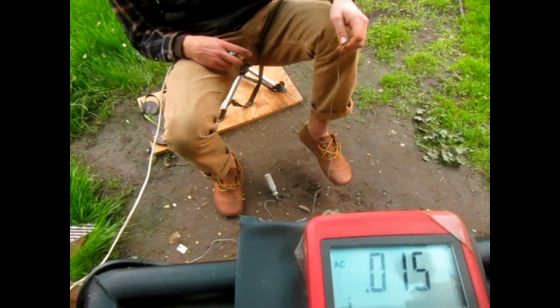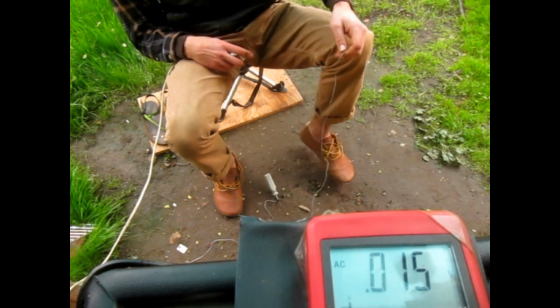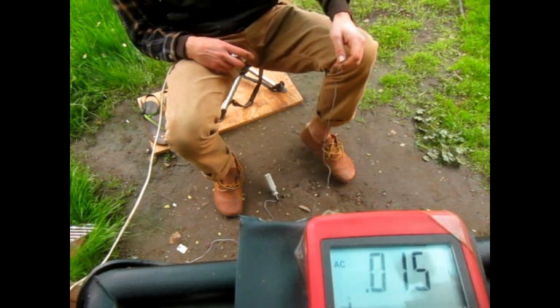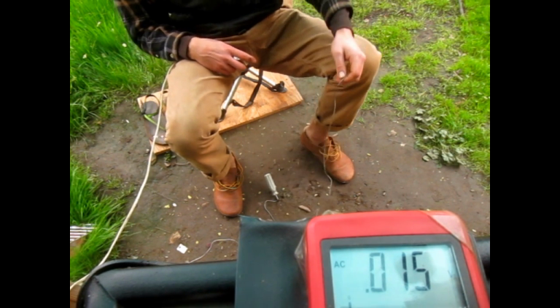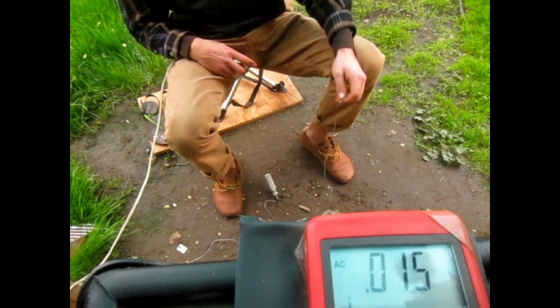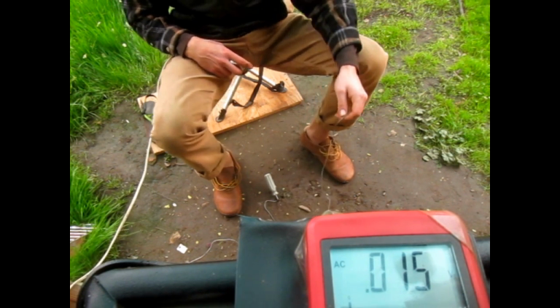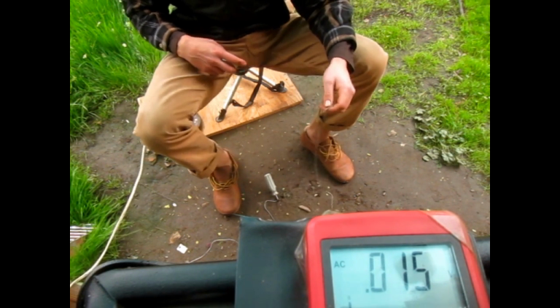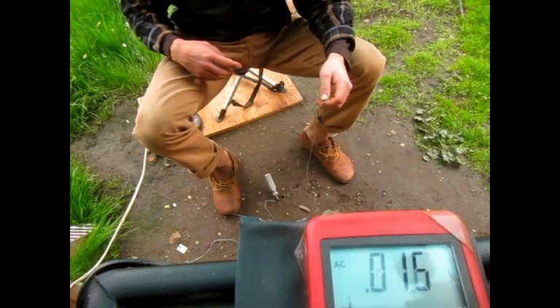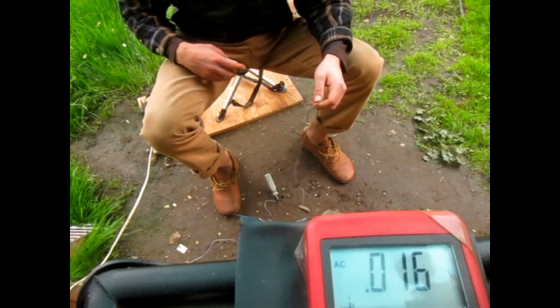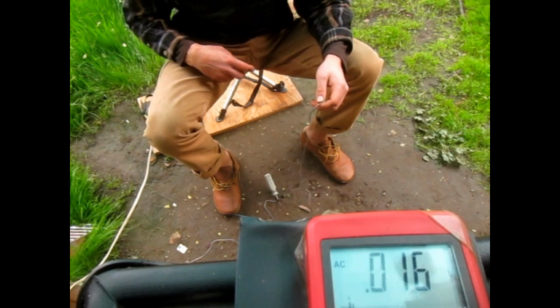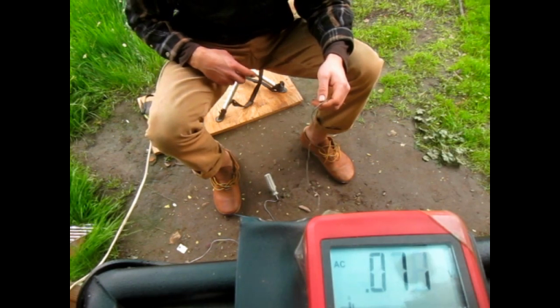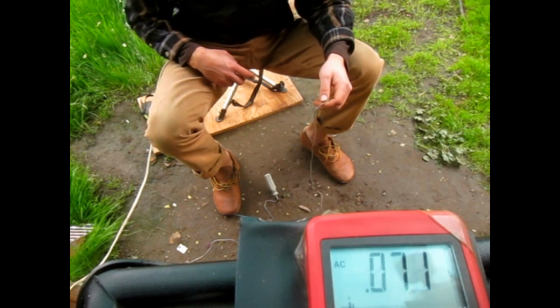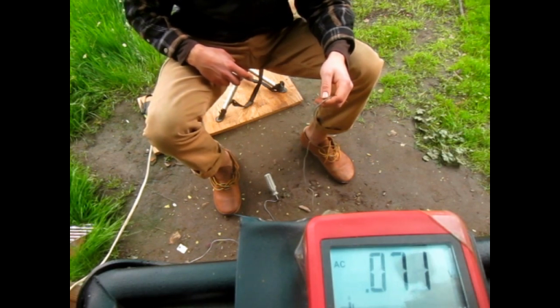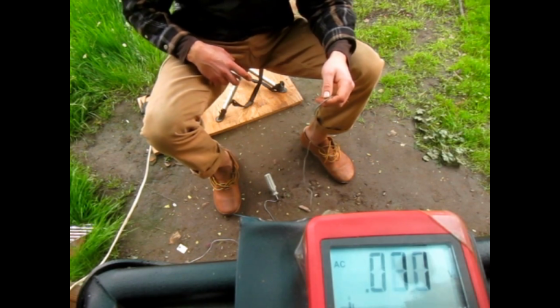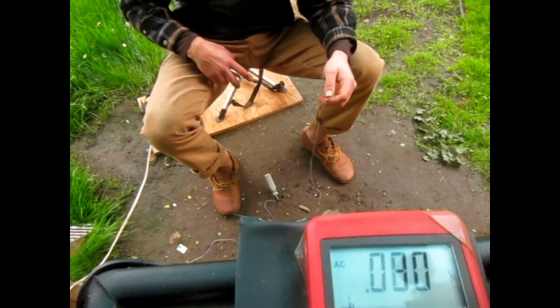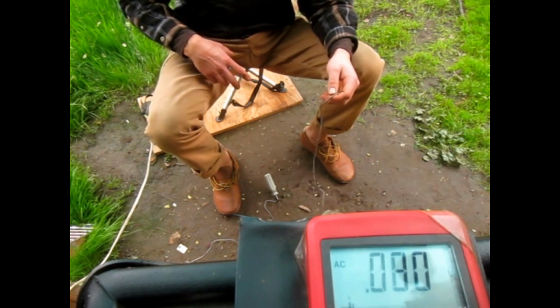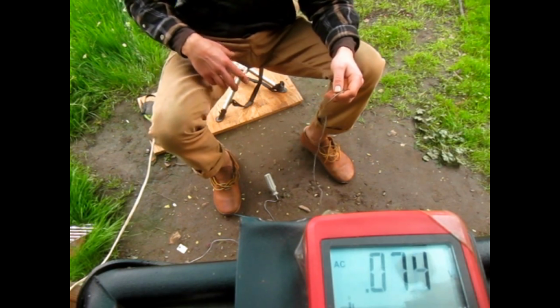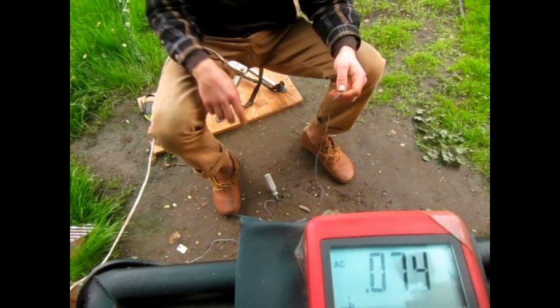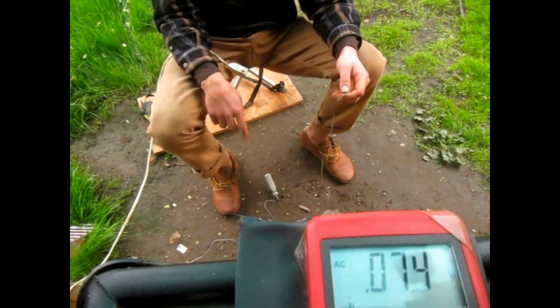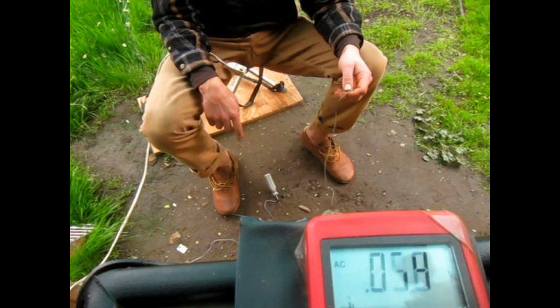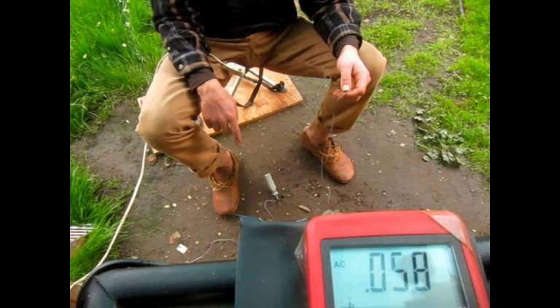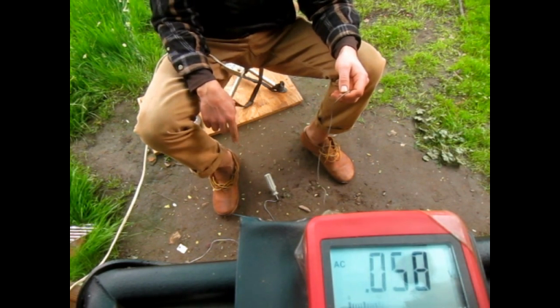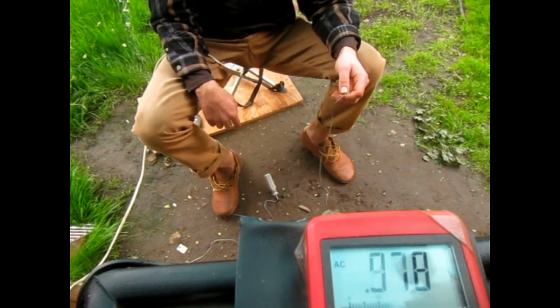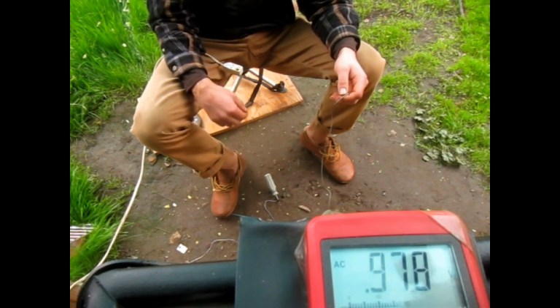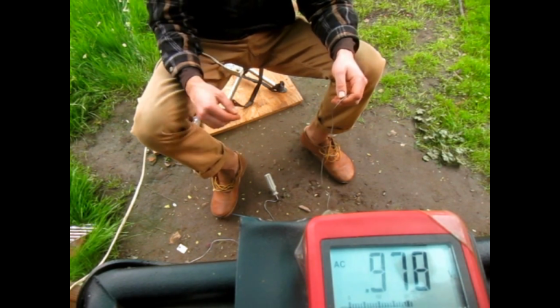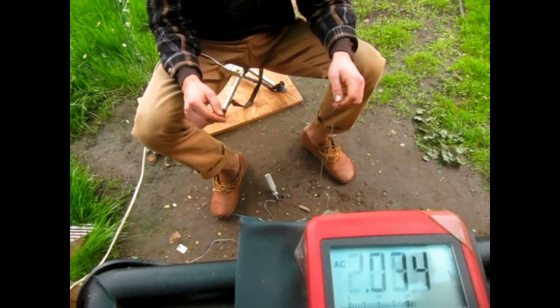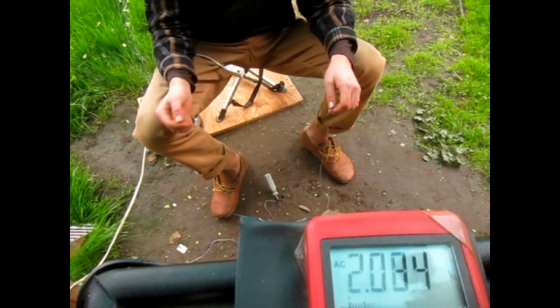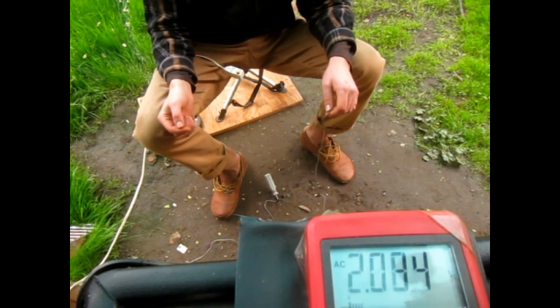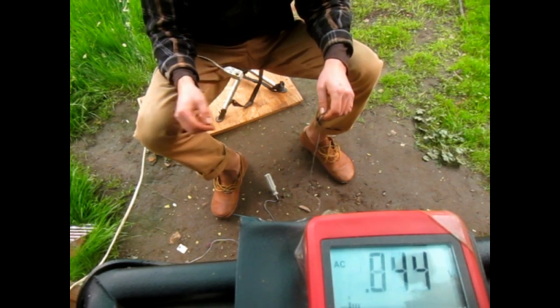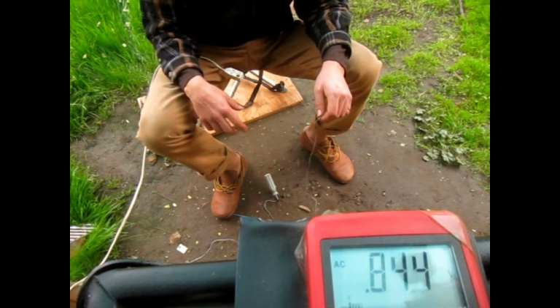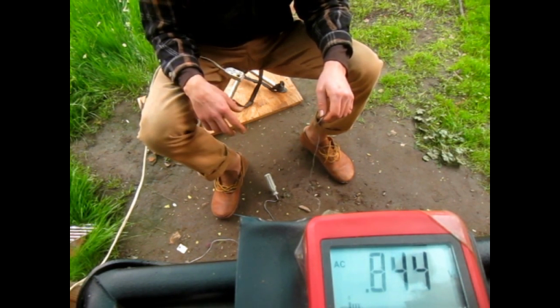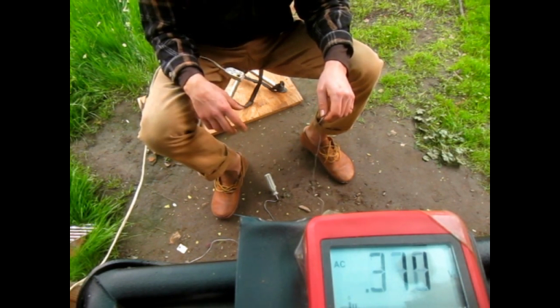So what that does — that just proves the conductivity of the do-it-yourself earthing kit that we just installed.